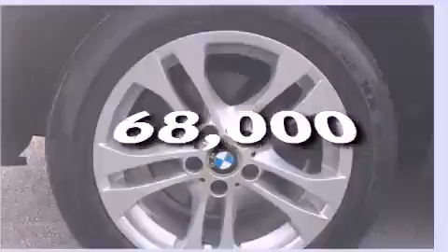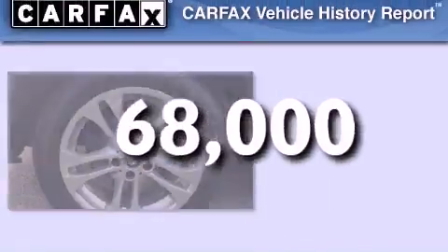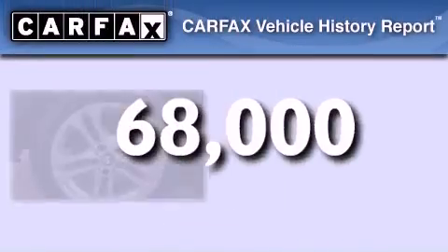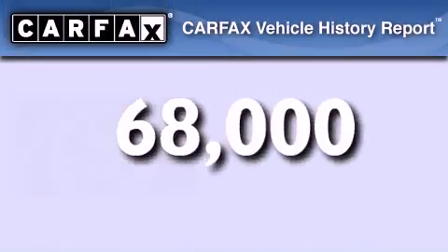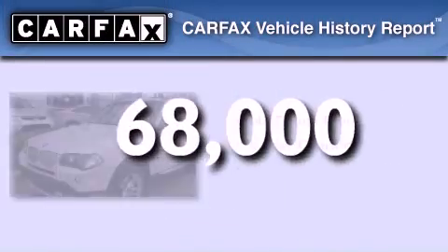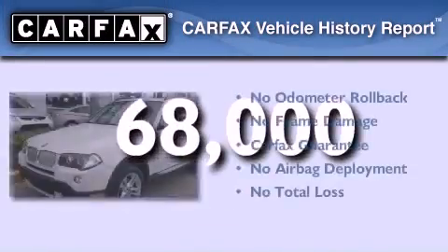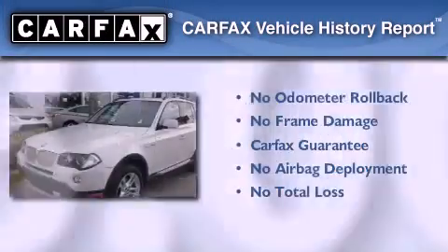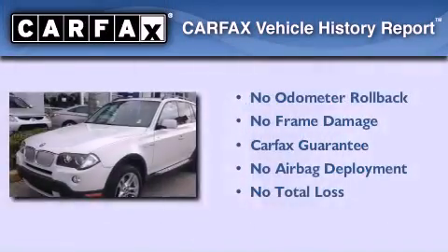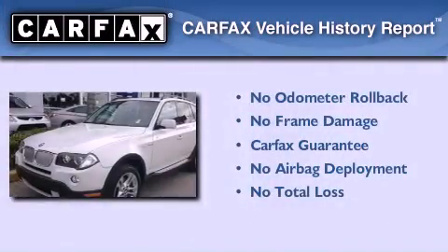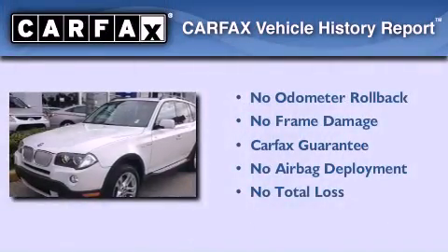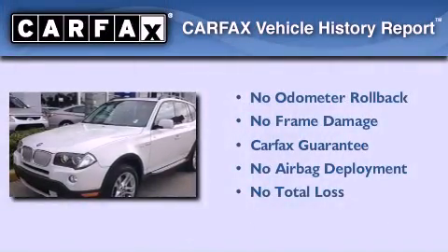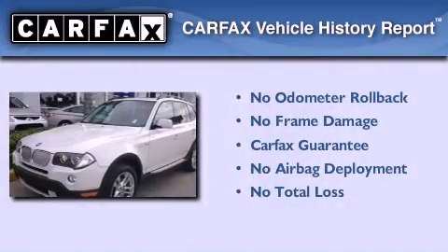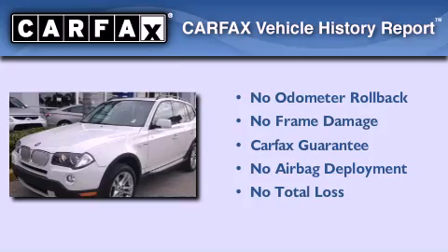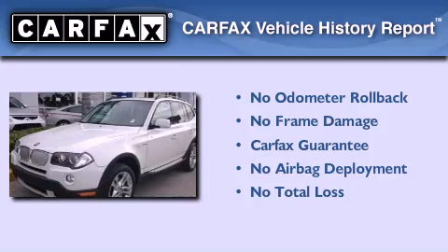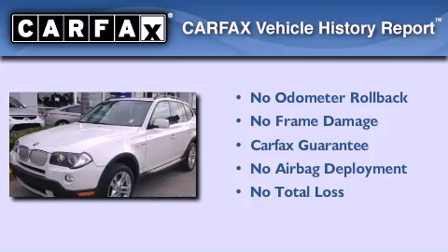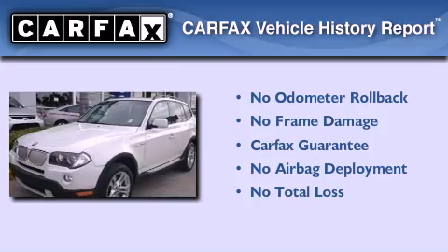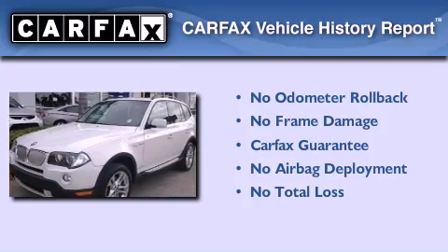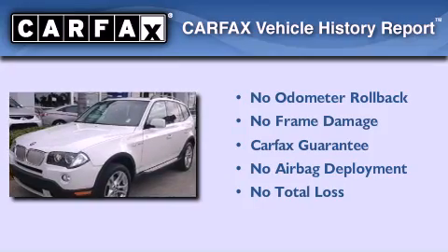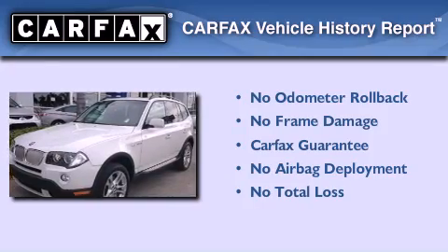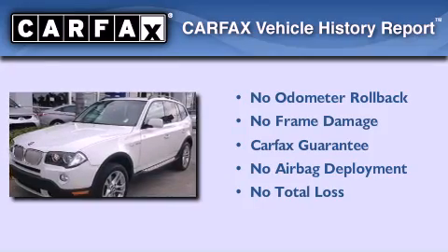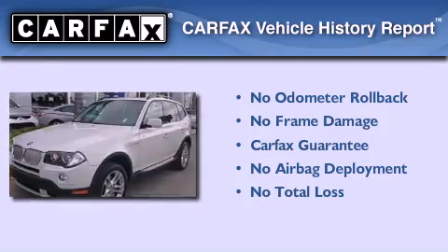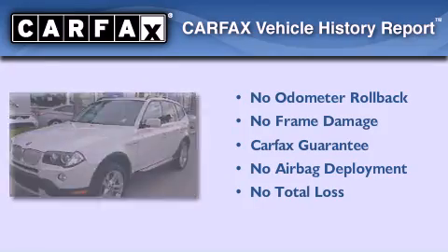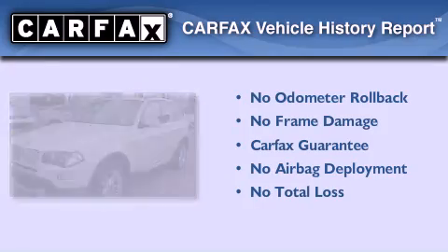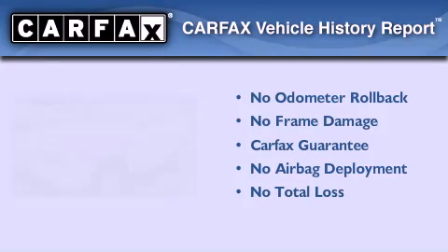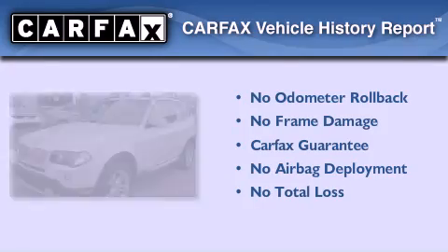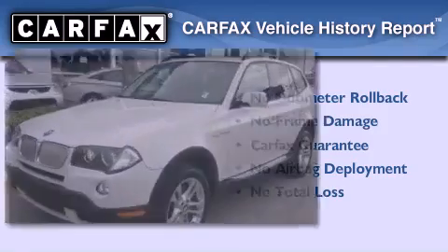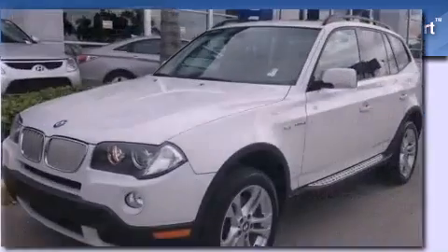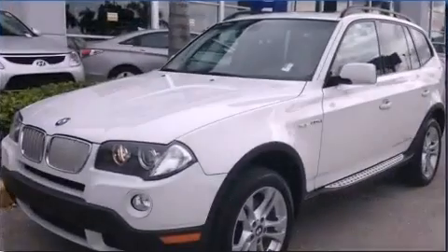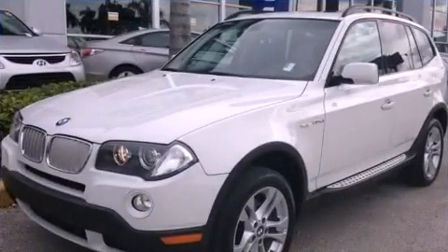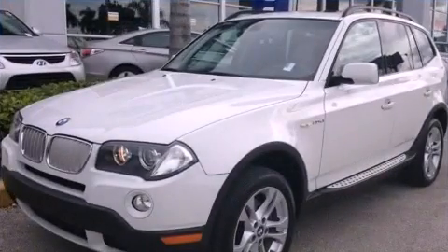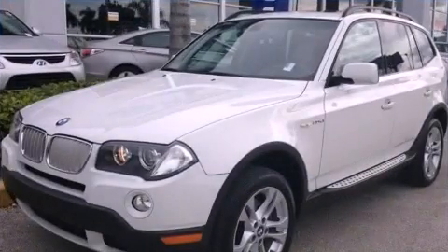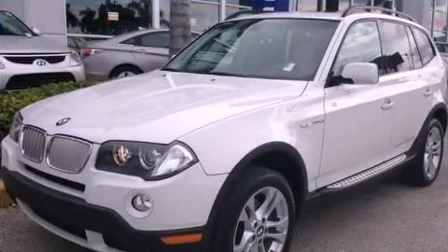Not to mention that this BMW qualifies for the Carfax Buyback Guarantee. Contact us today to arrange your test drive.